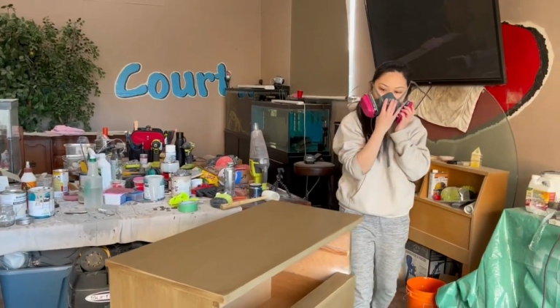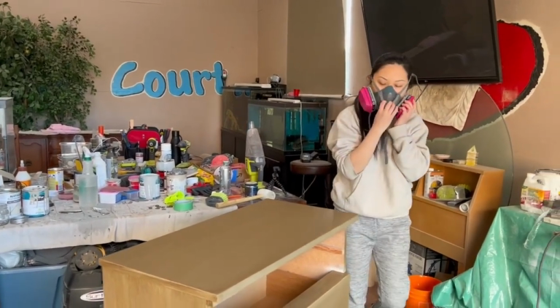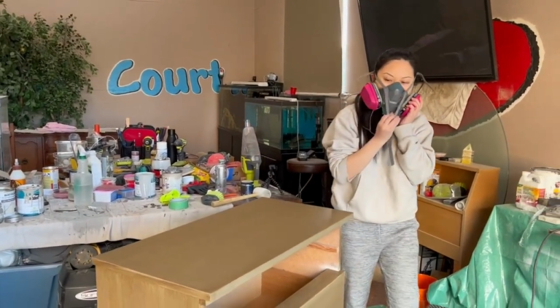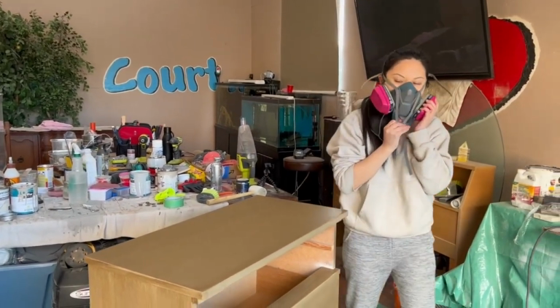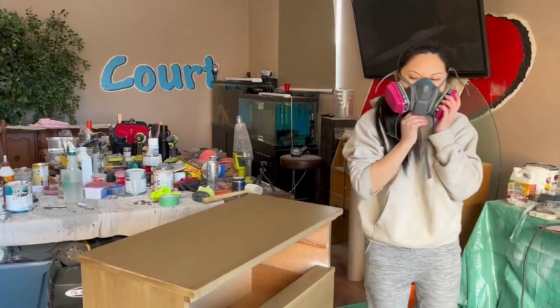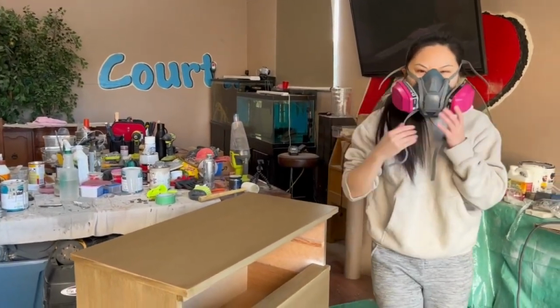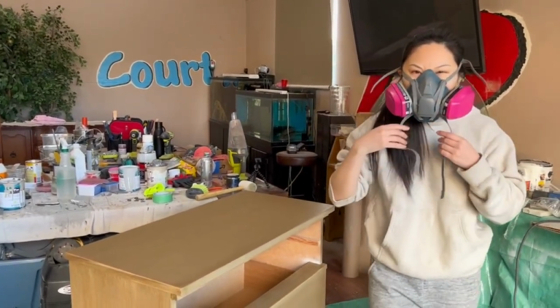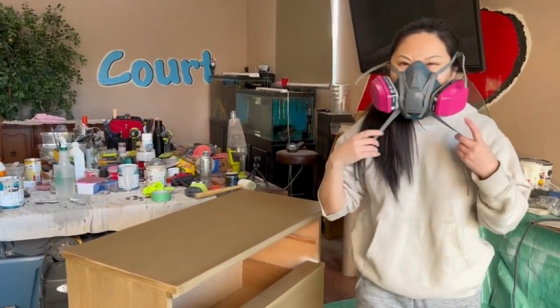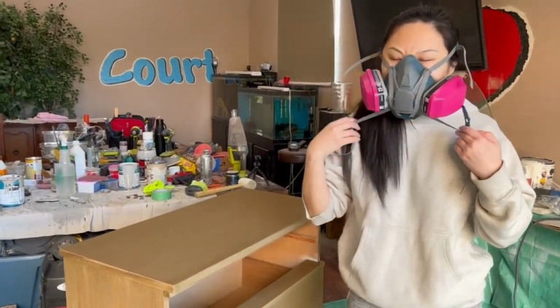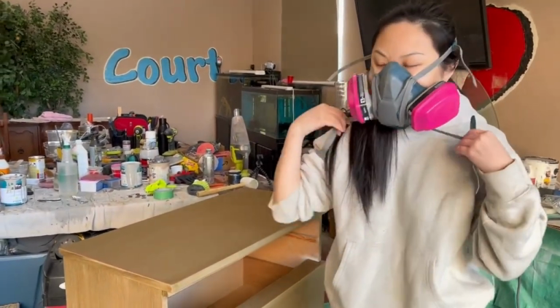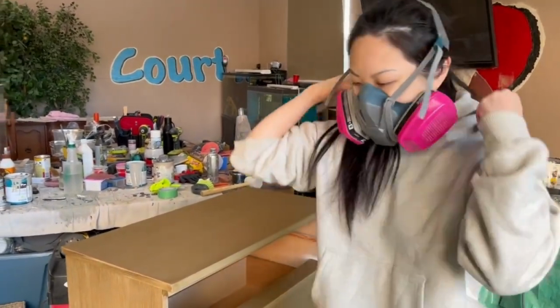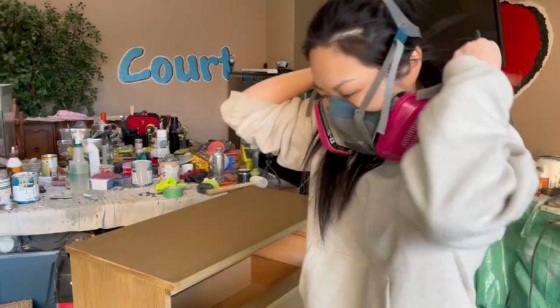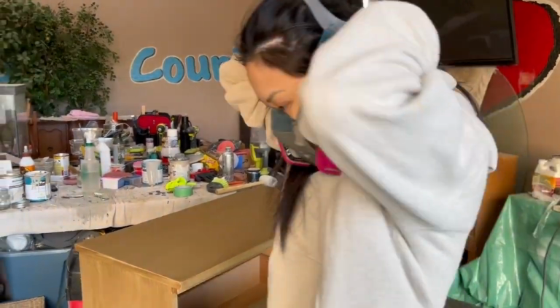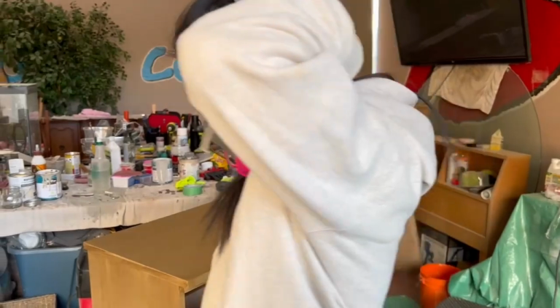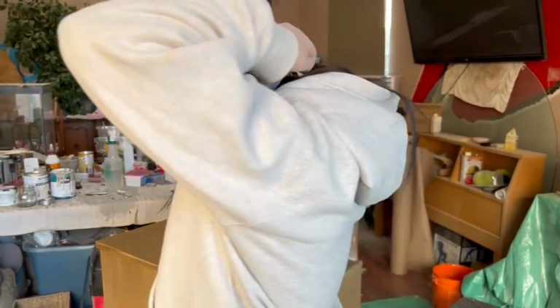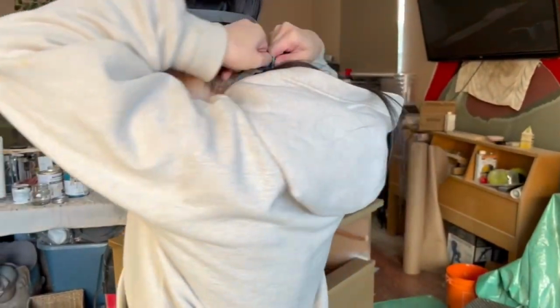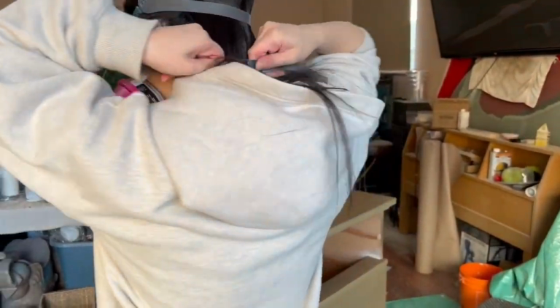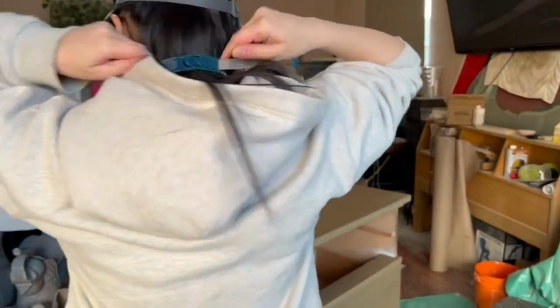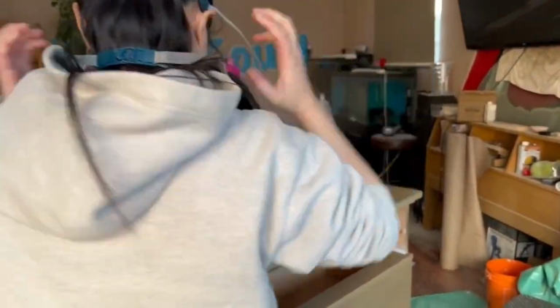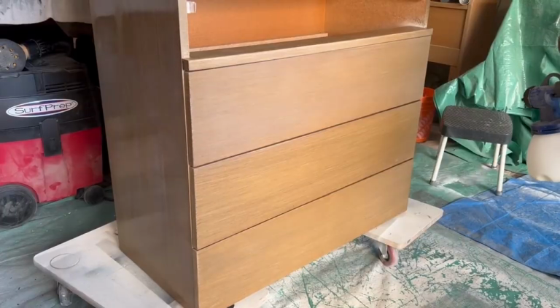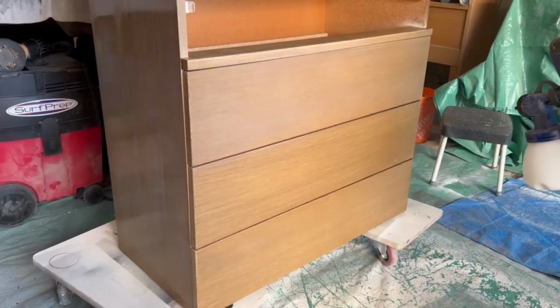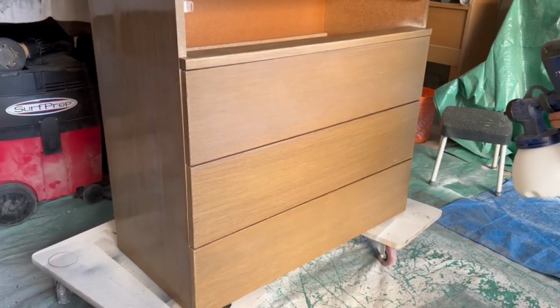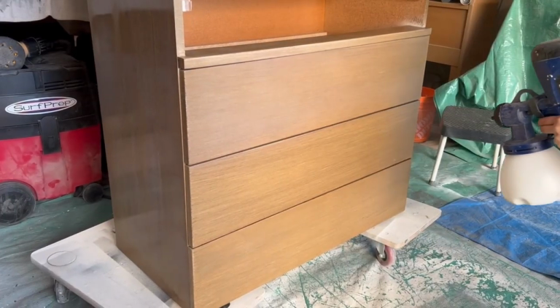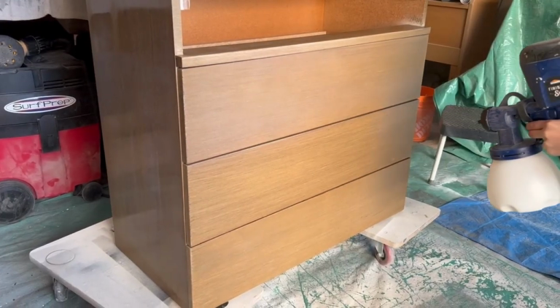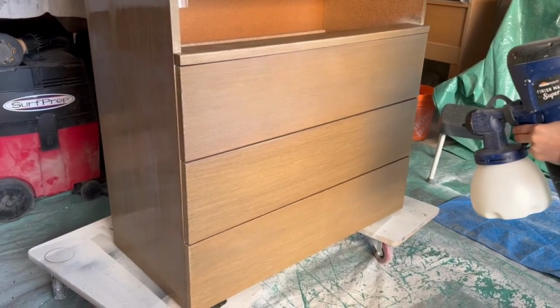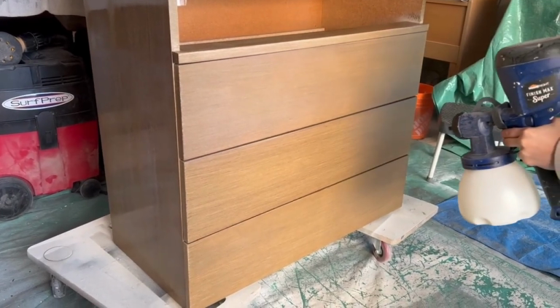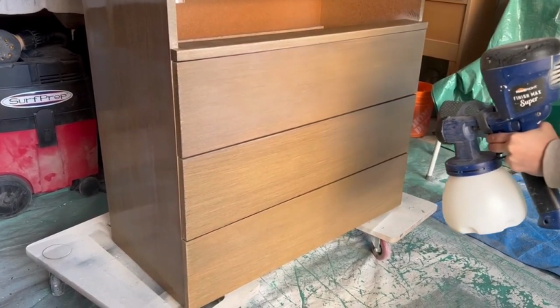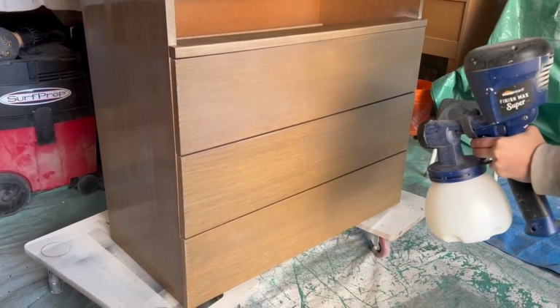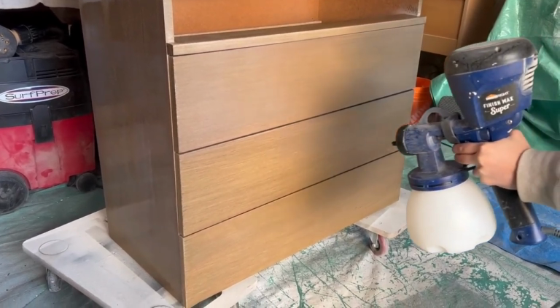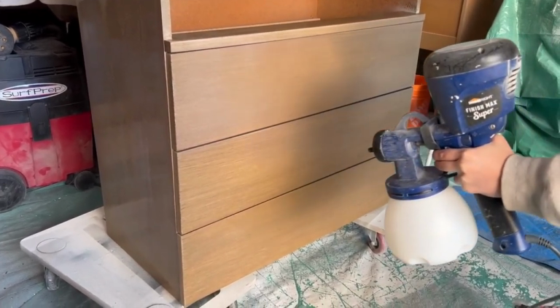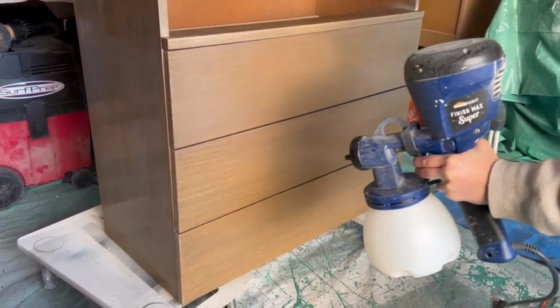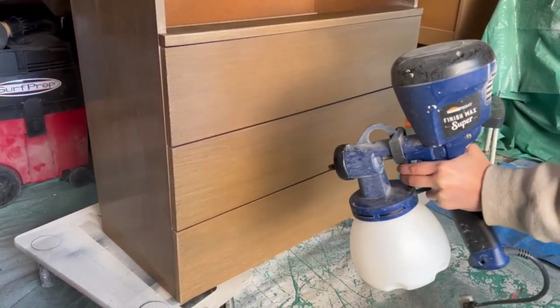After that yellow paint has had time to dry, I'm going in with my clear polyurethane out of my spray gun to seal it all in.